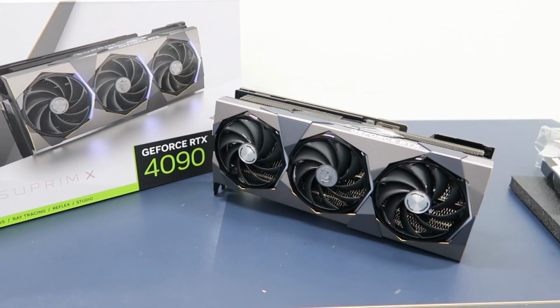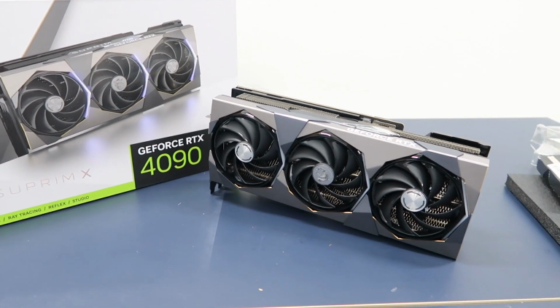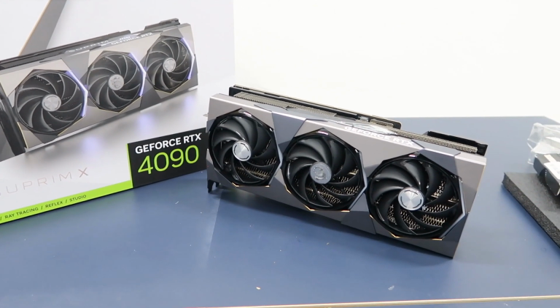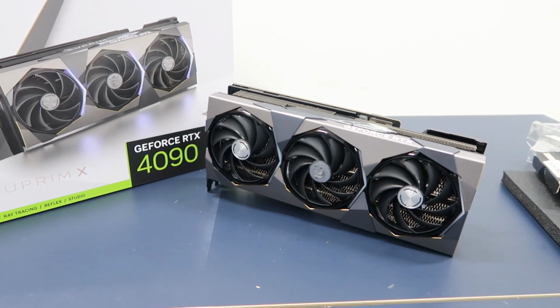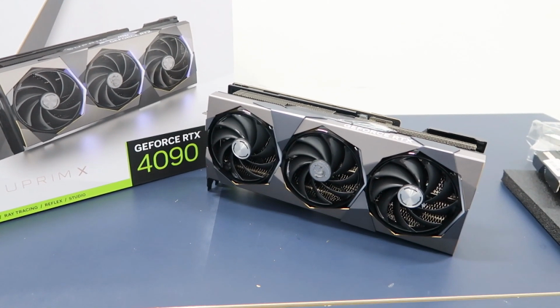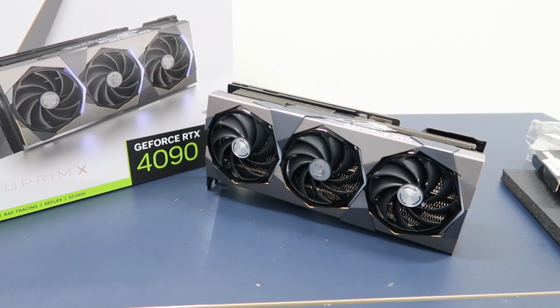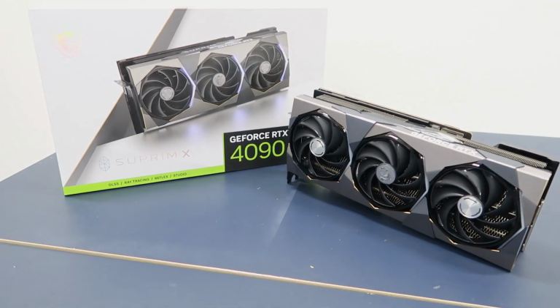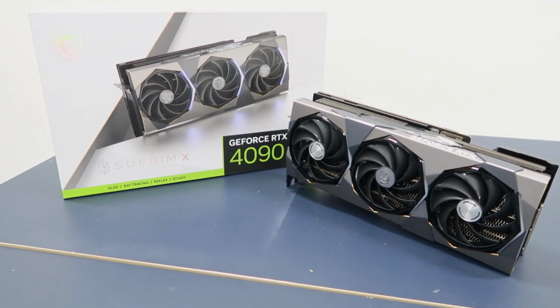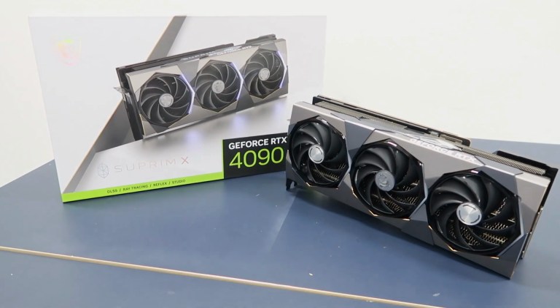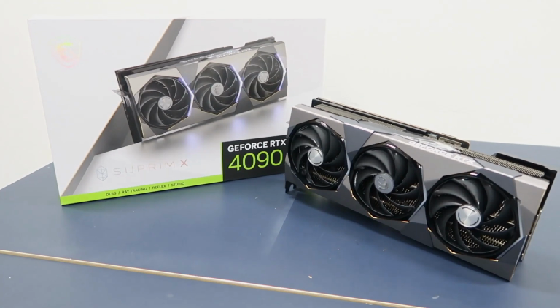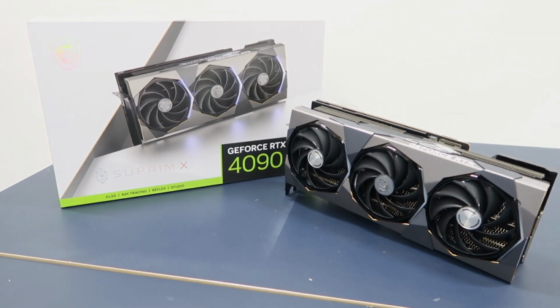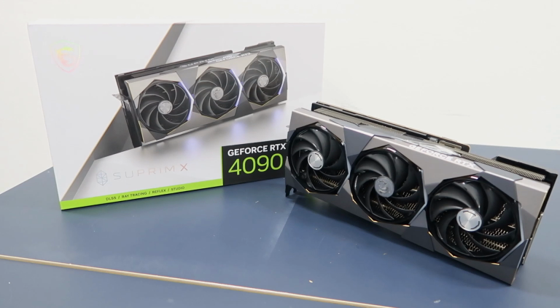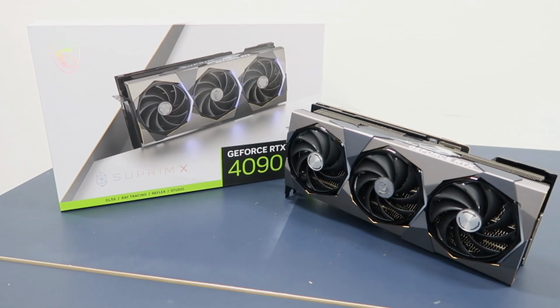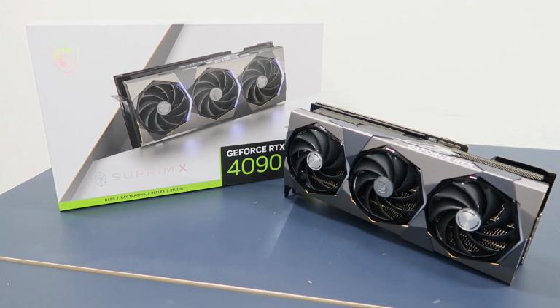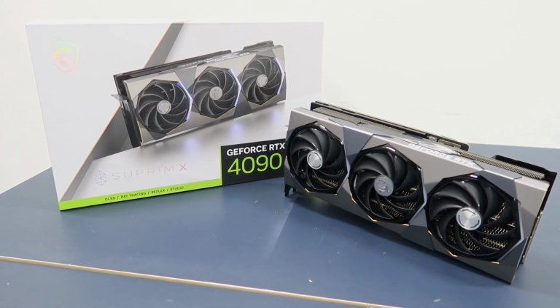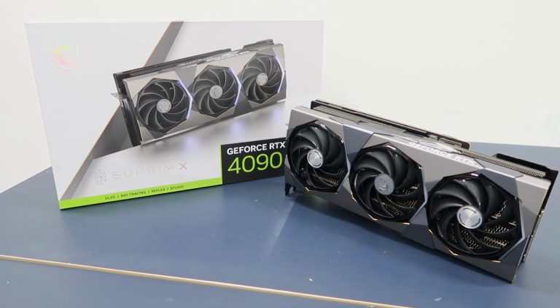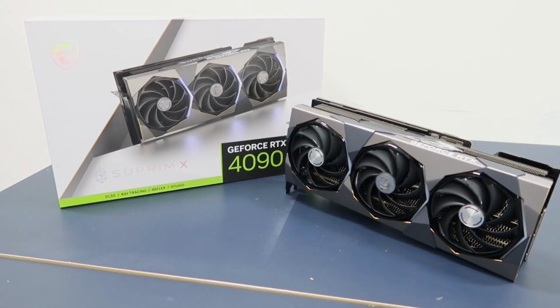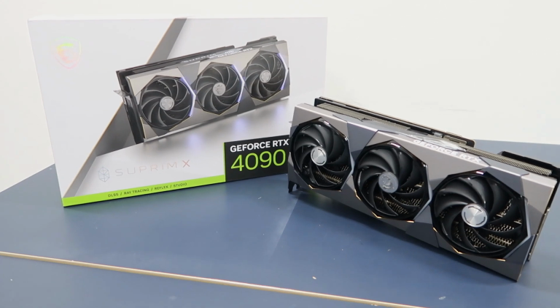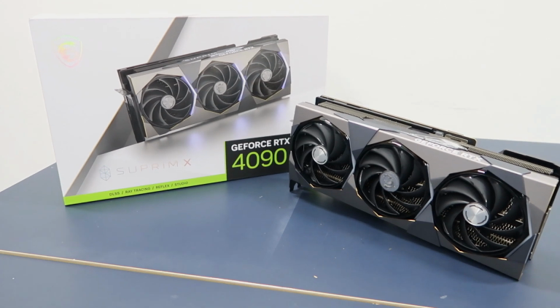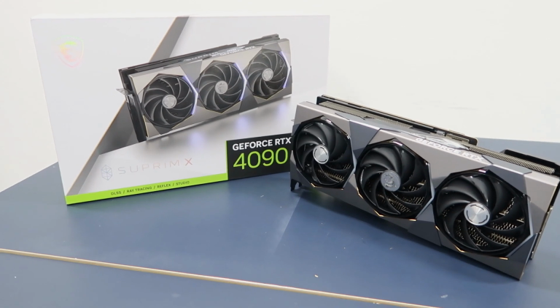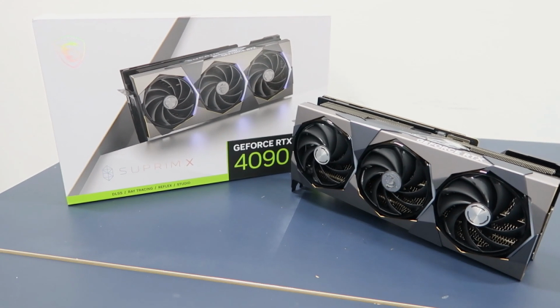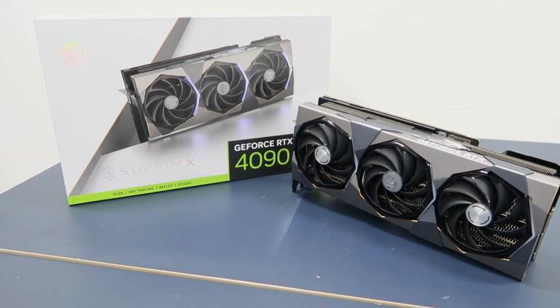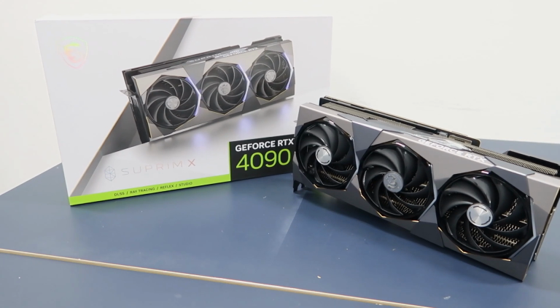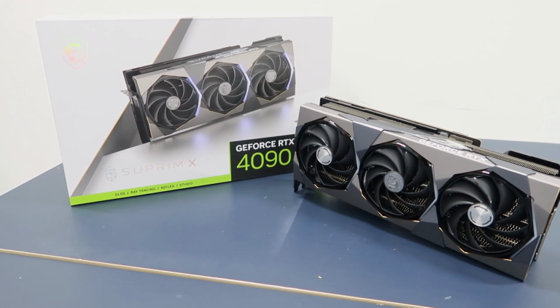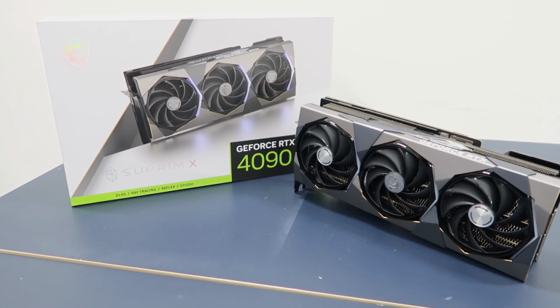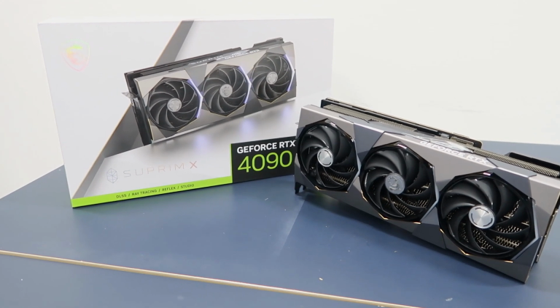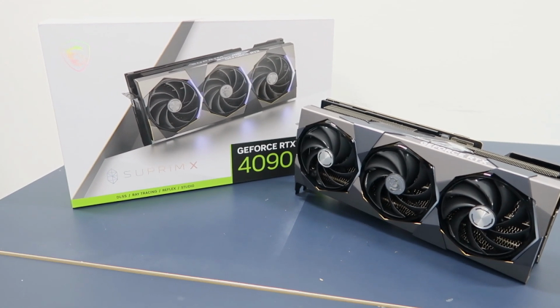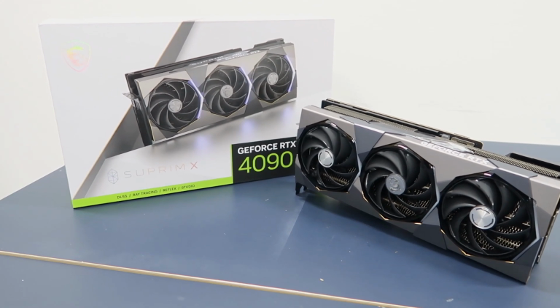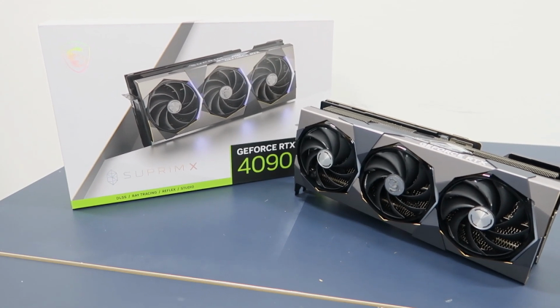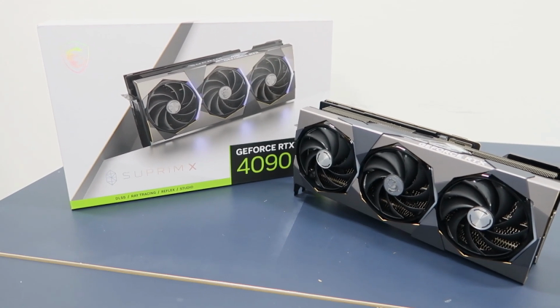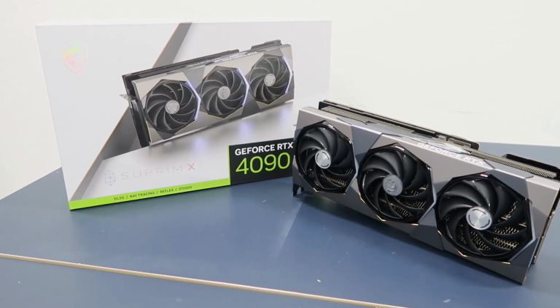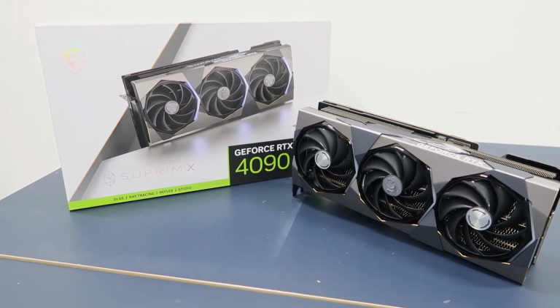So with this quick introduction, you have a better understanding of what the RTX 4090 is all about. See you guys next time.